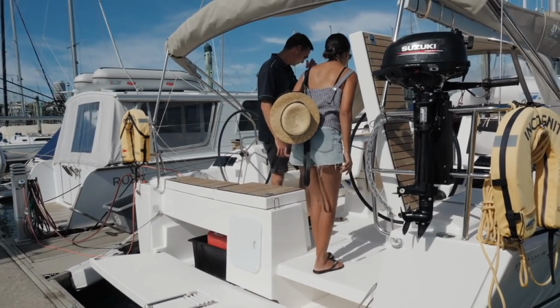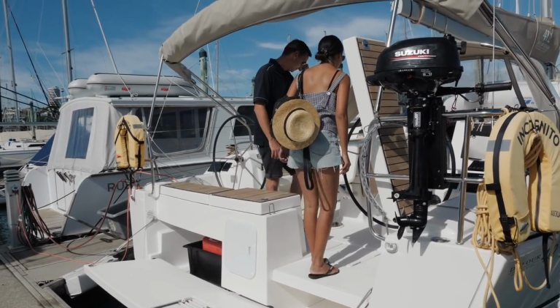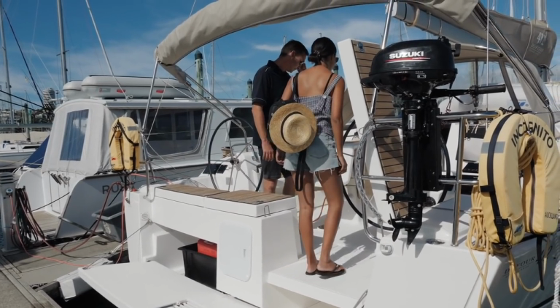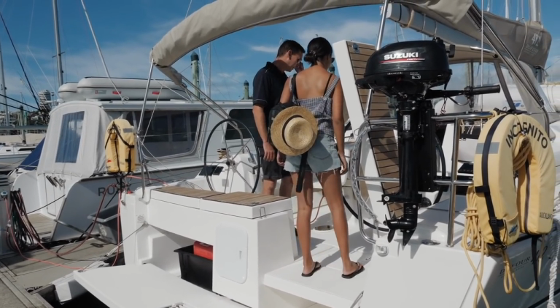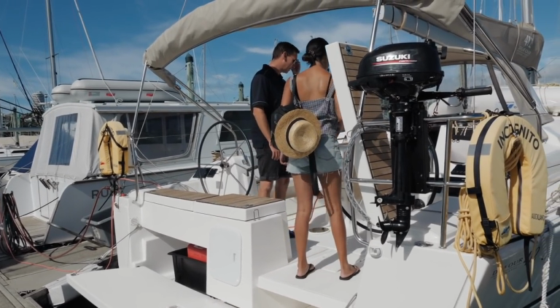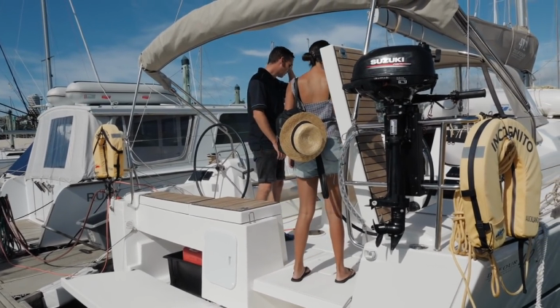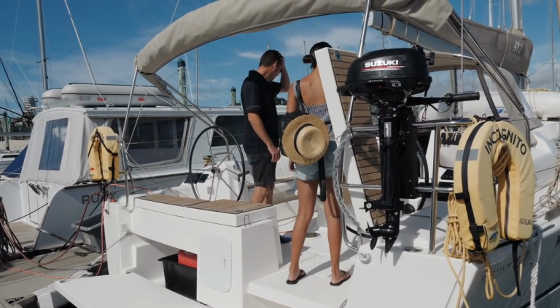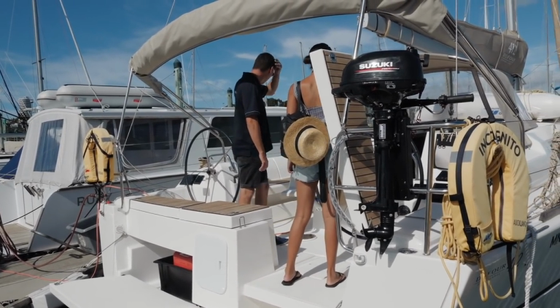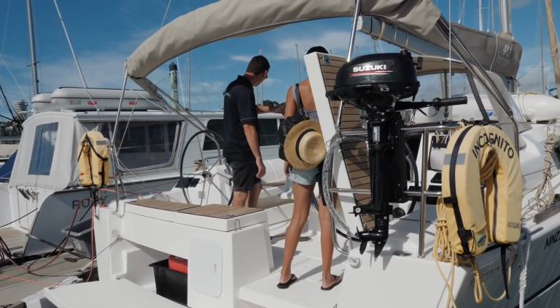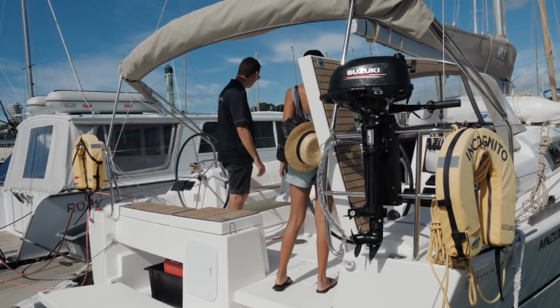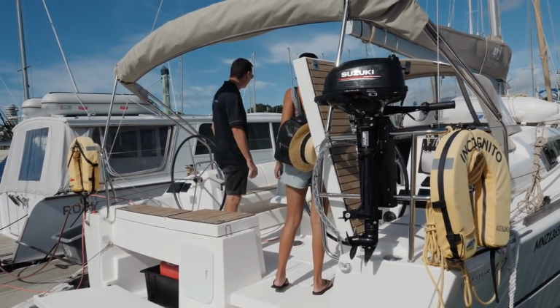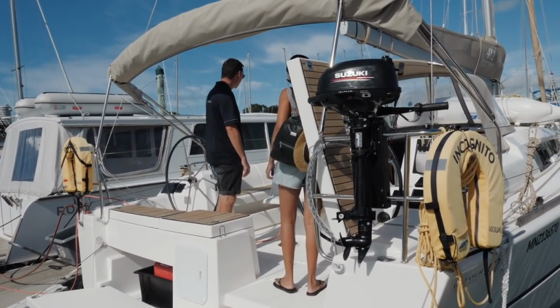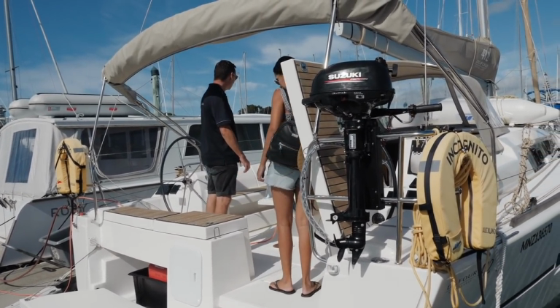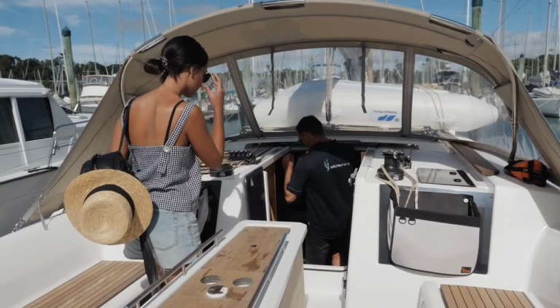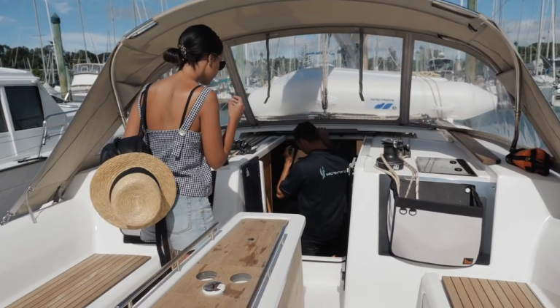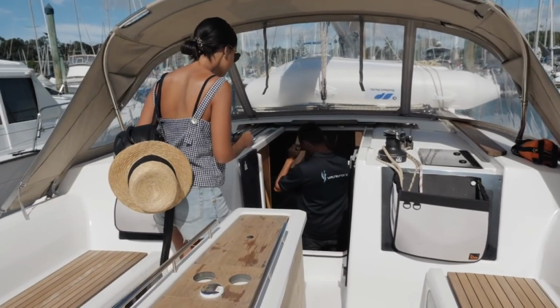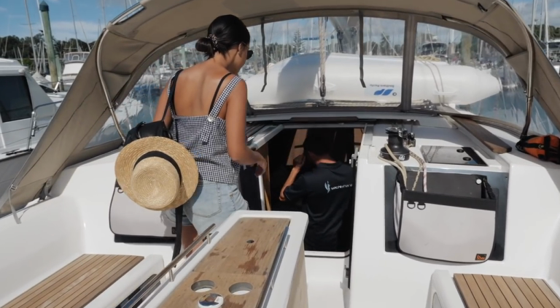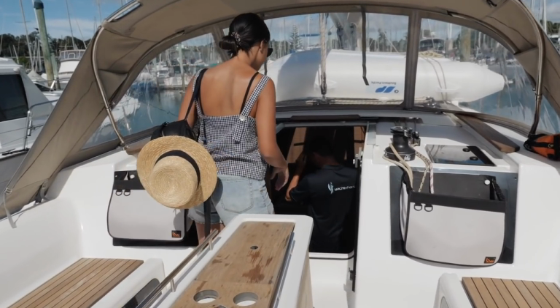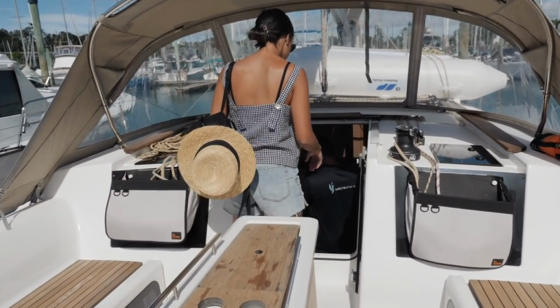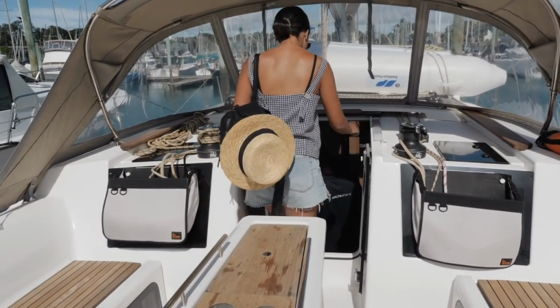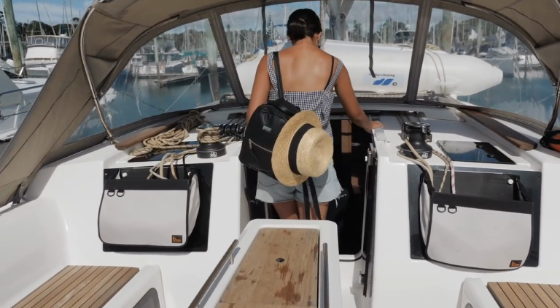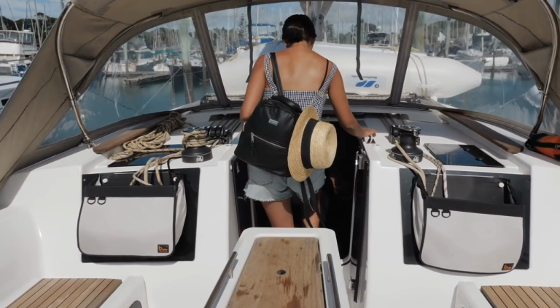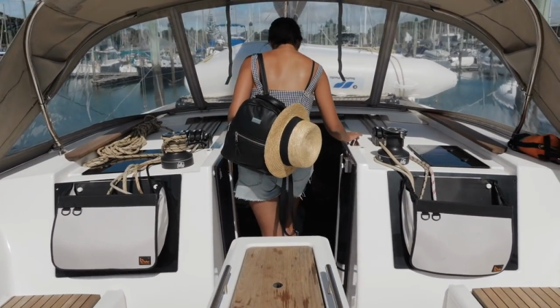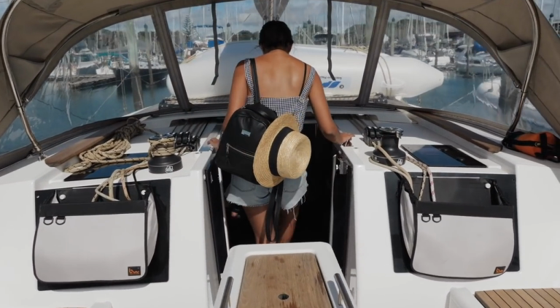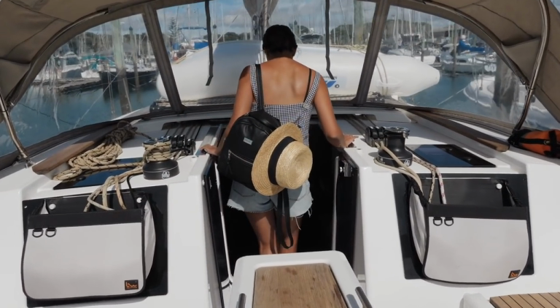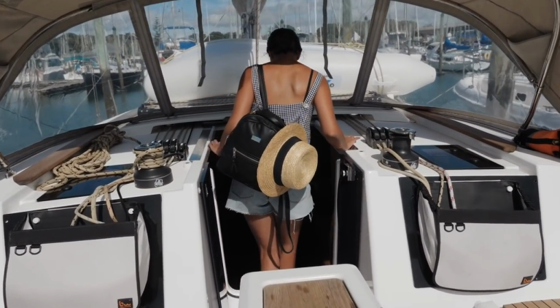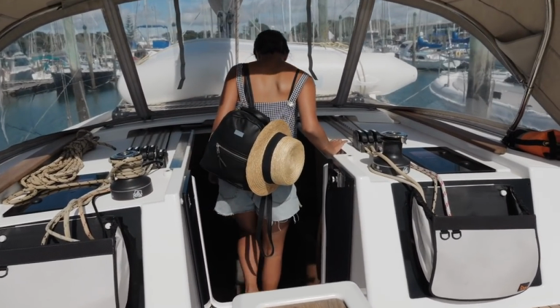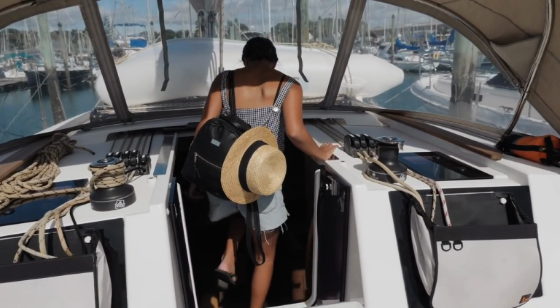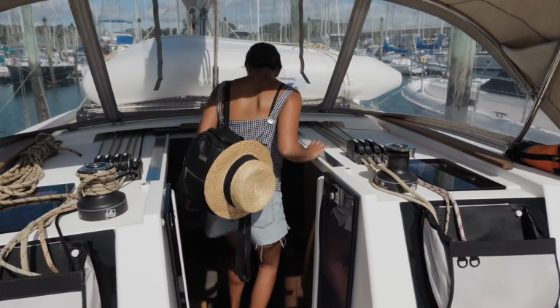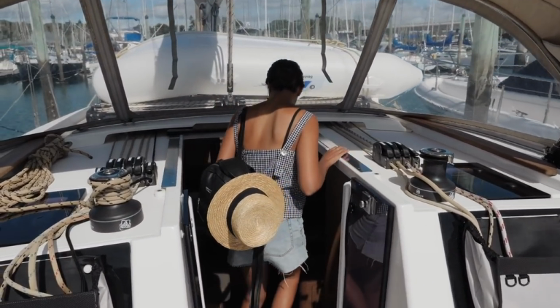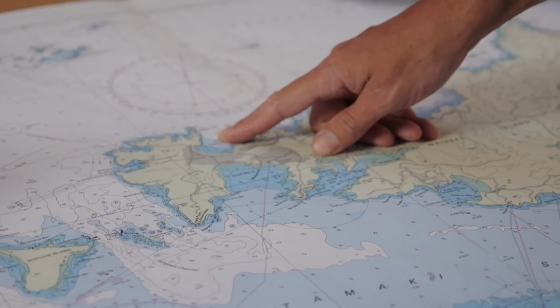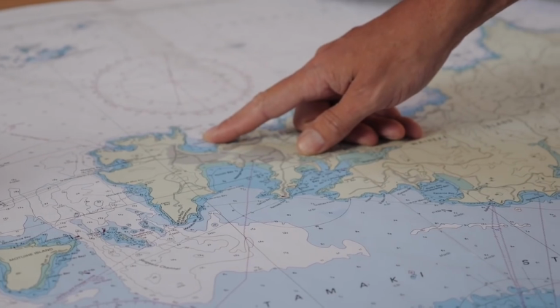We picked a day that we knew the sun would be shining and we went and met up with Marcus, the general manager, and planned an epic day out on the water.